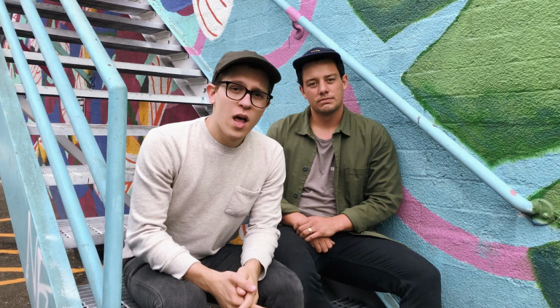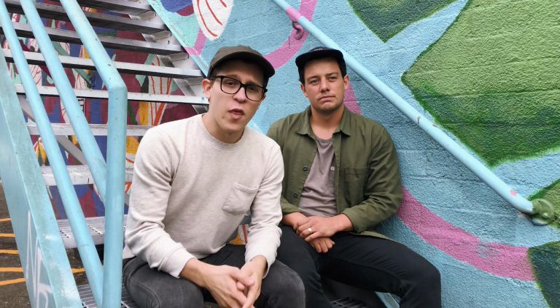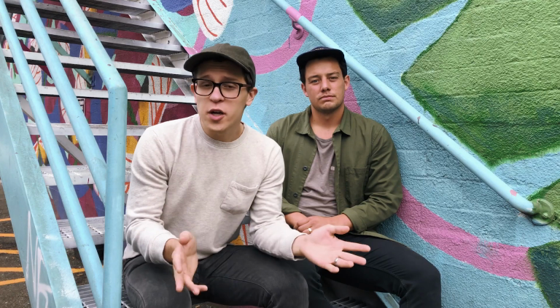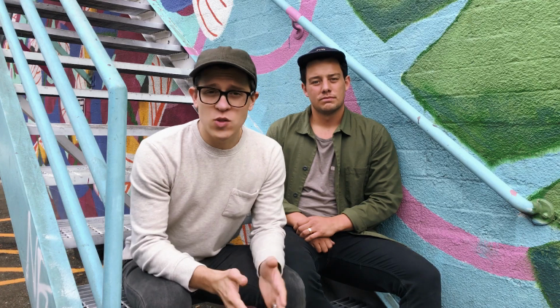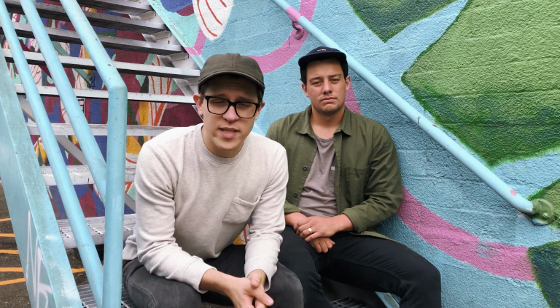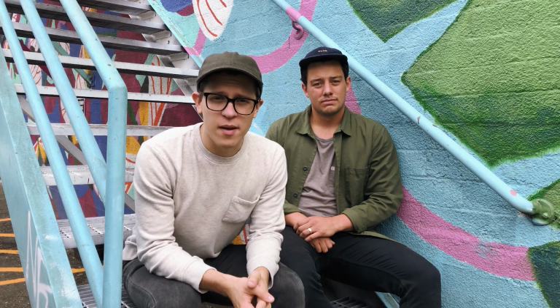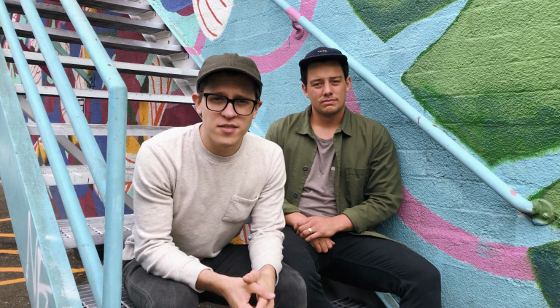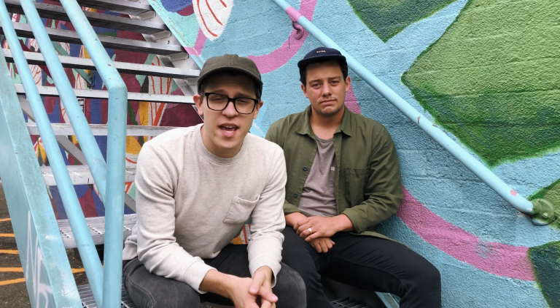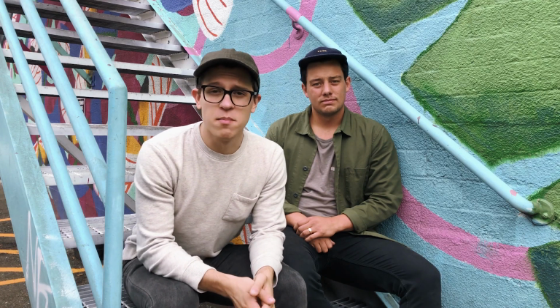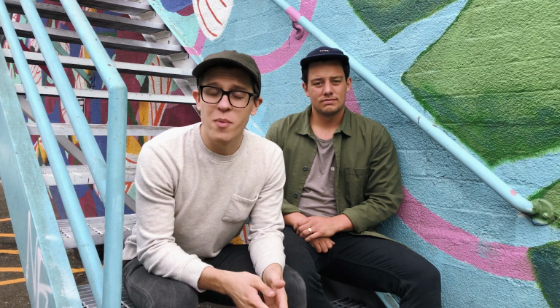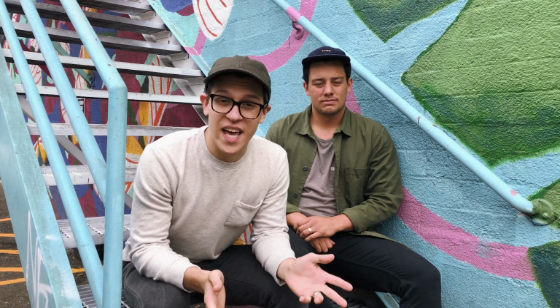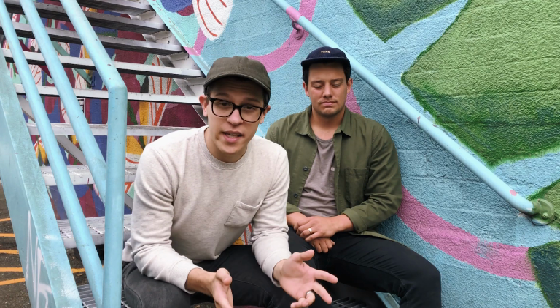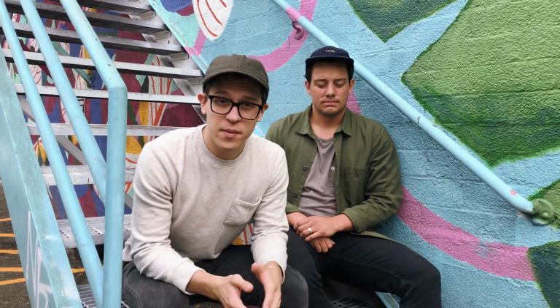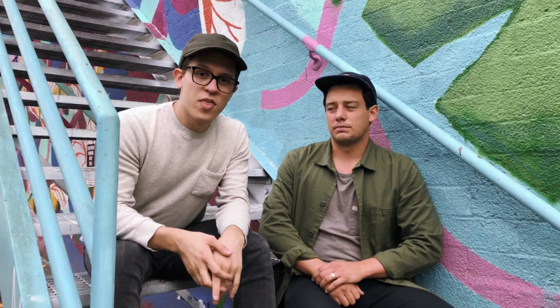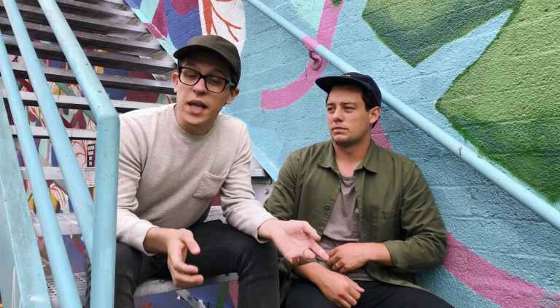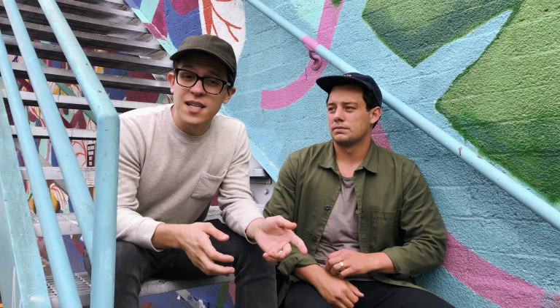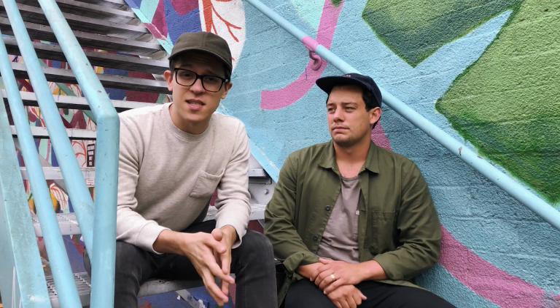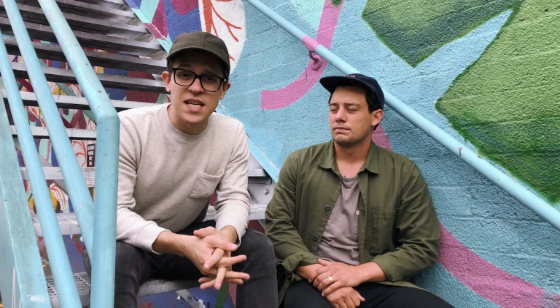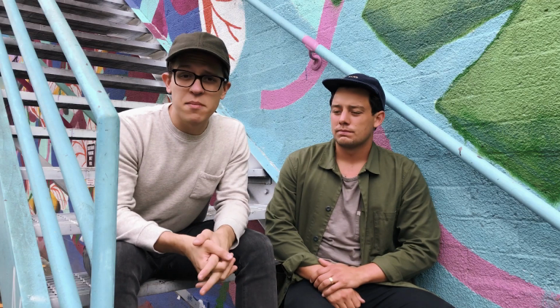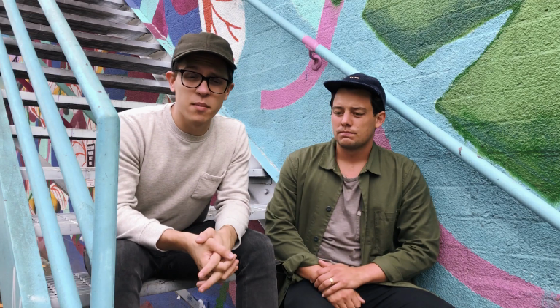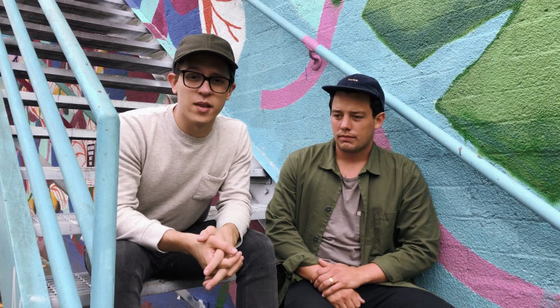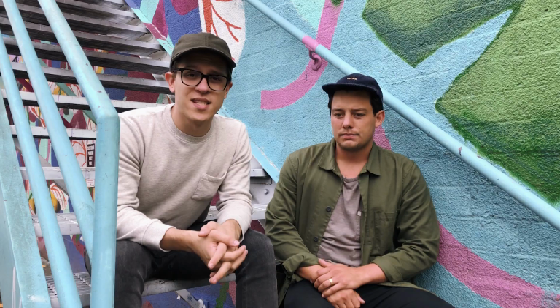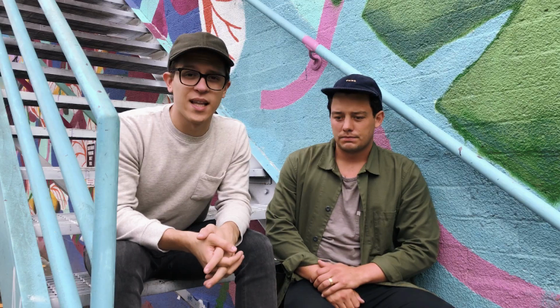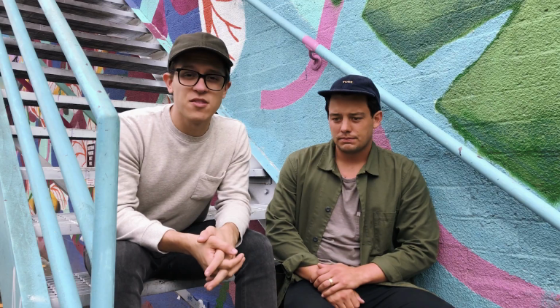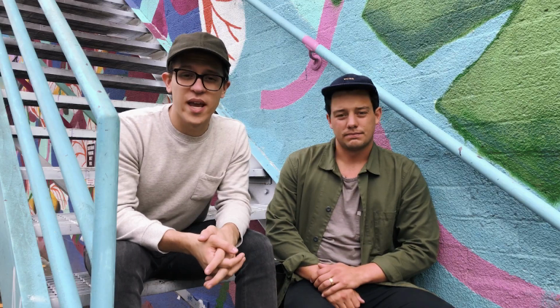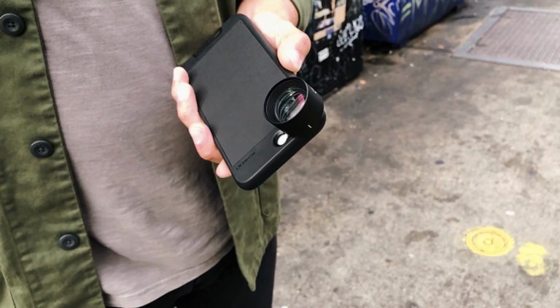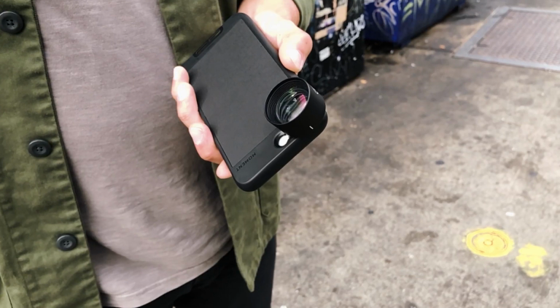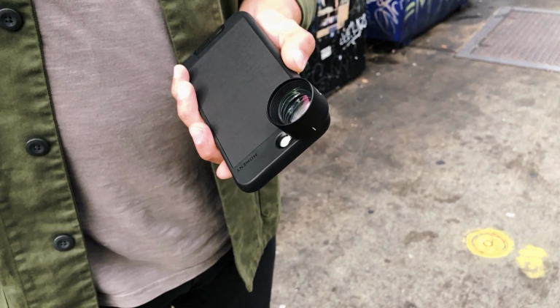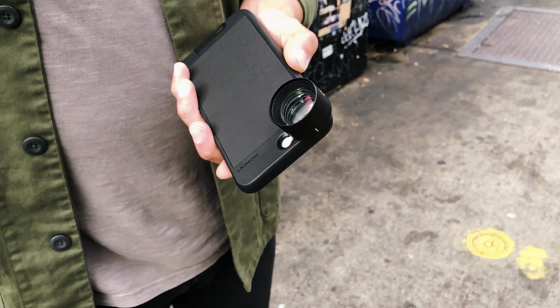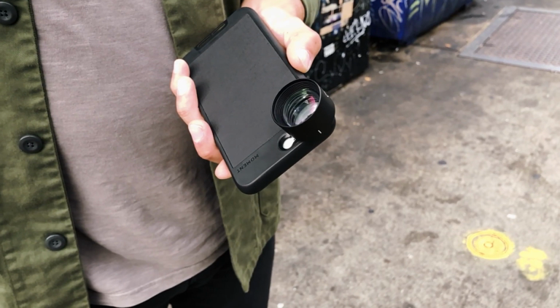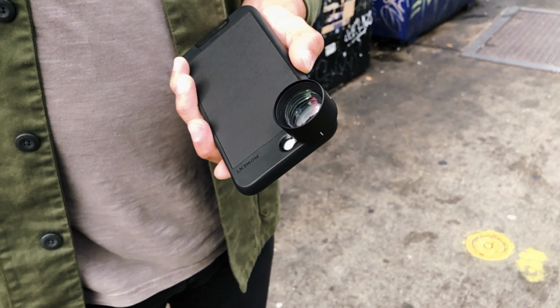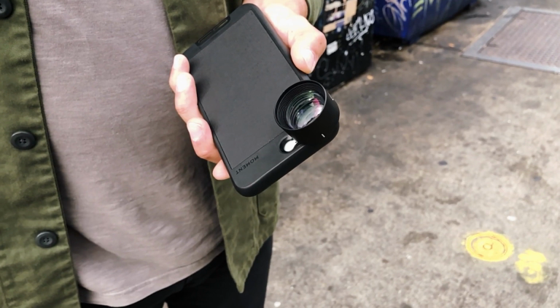The third lens we'll be talking about today is the Moment Tele. The Tele lens is a 60mm lens that allows you to get two times closer to your subjects.